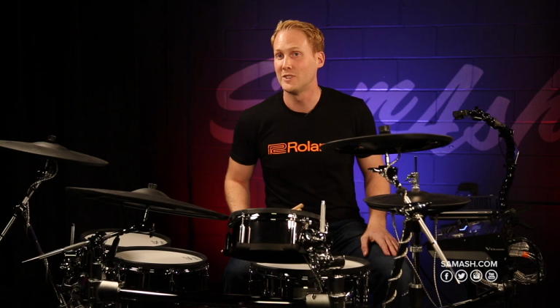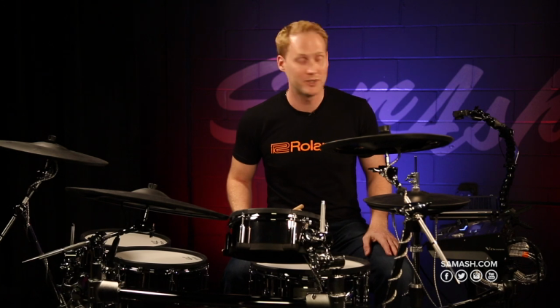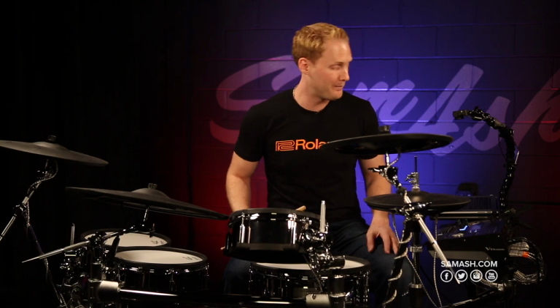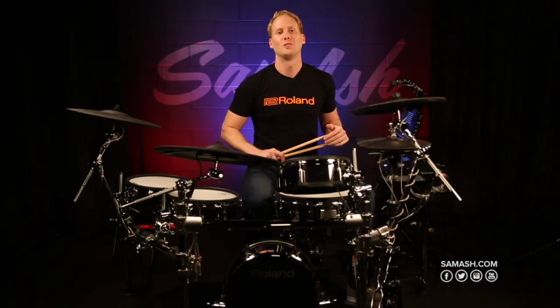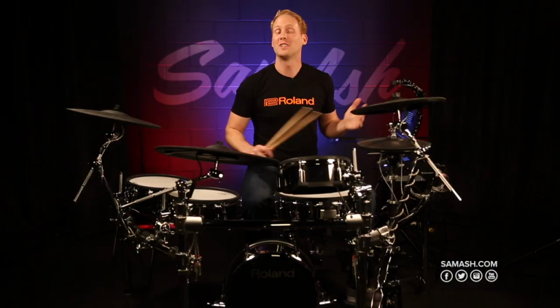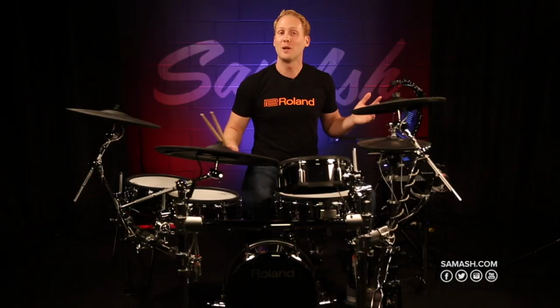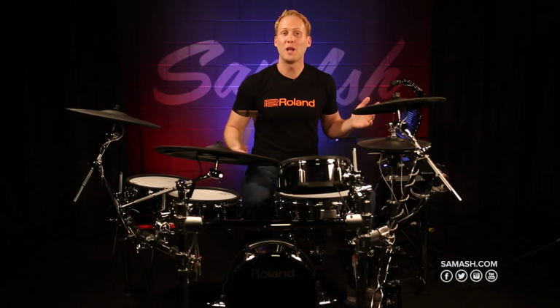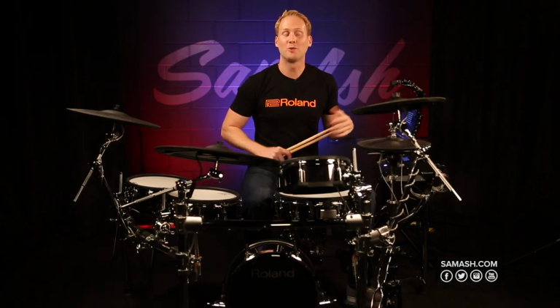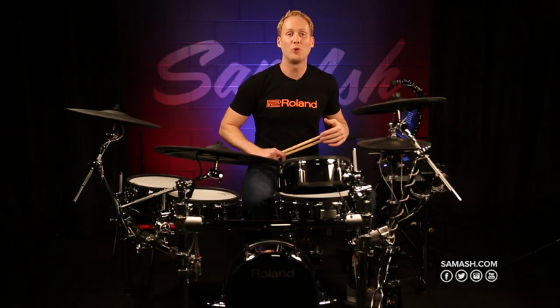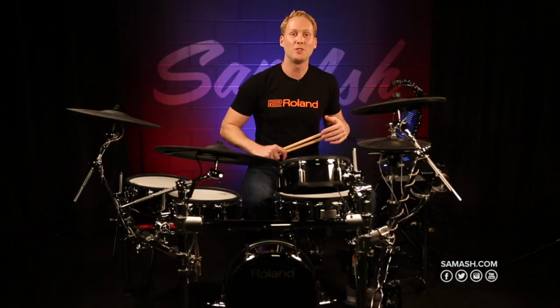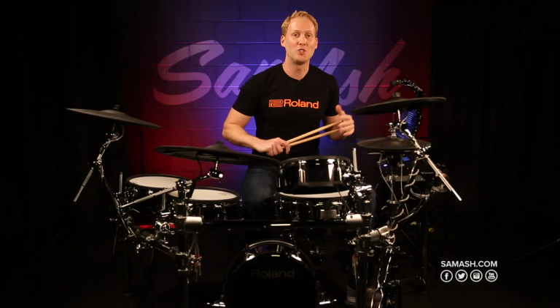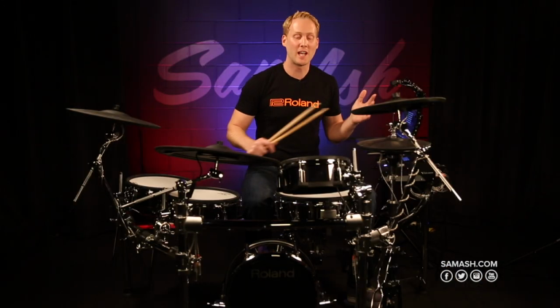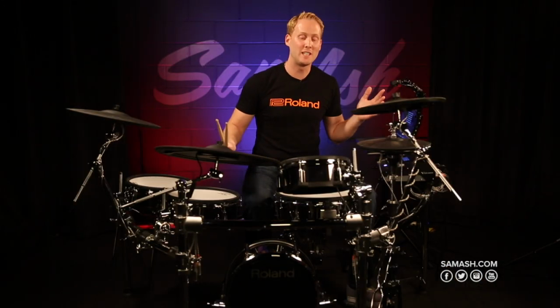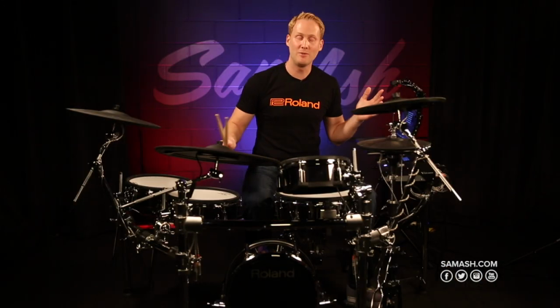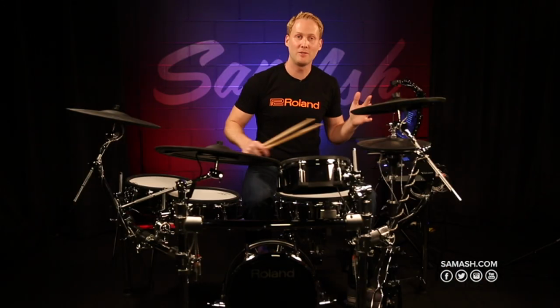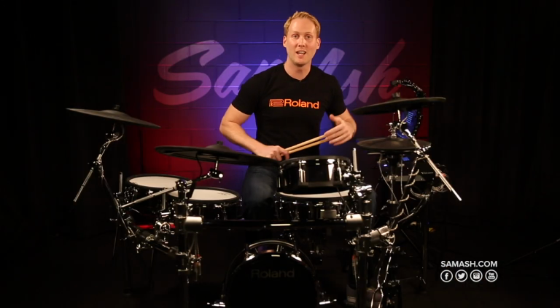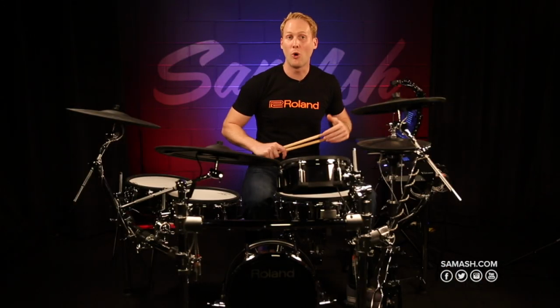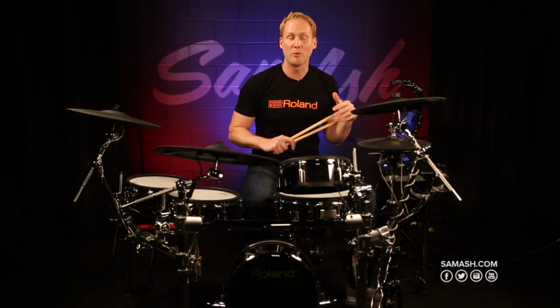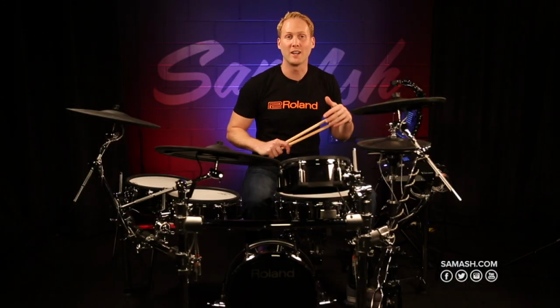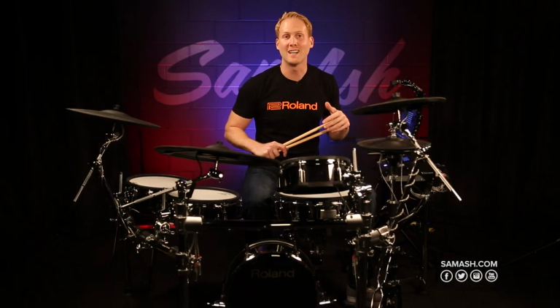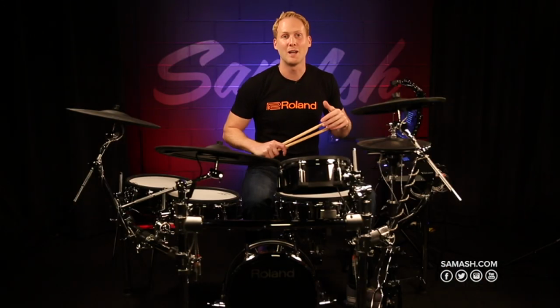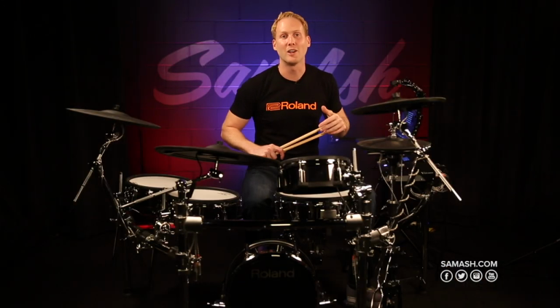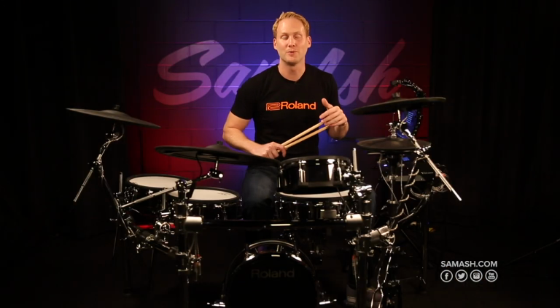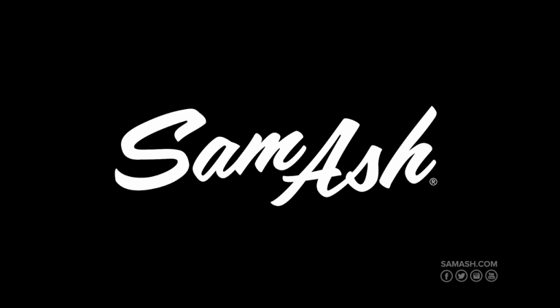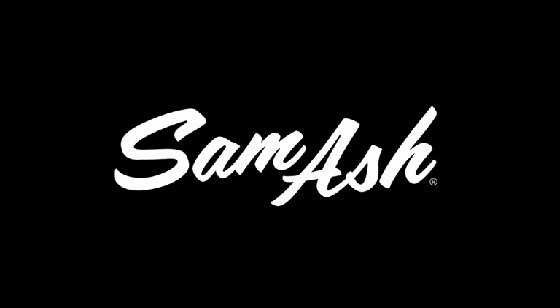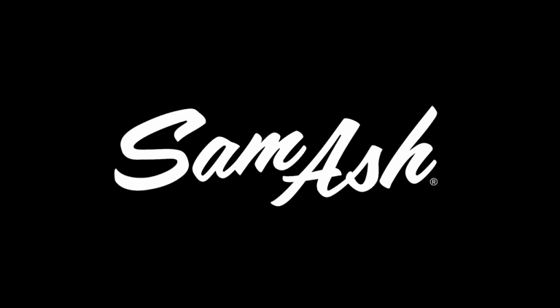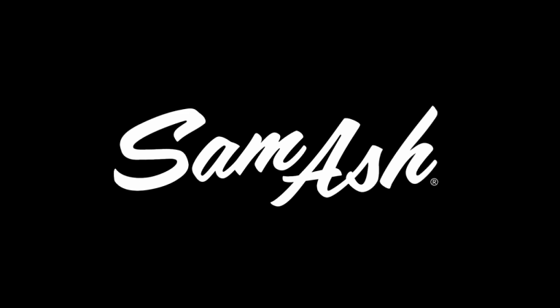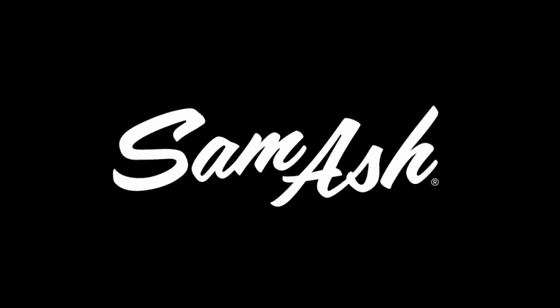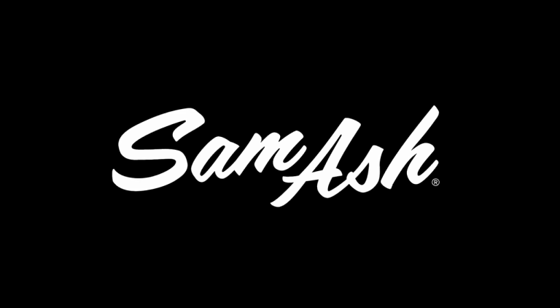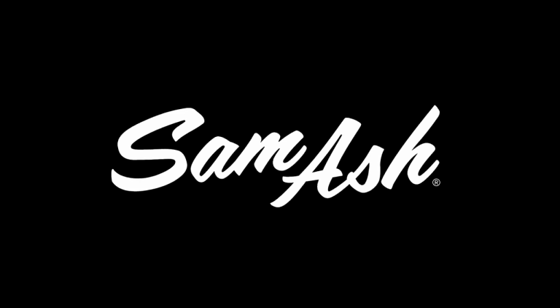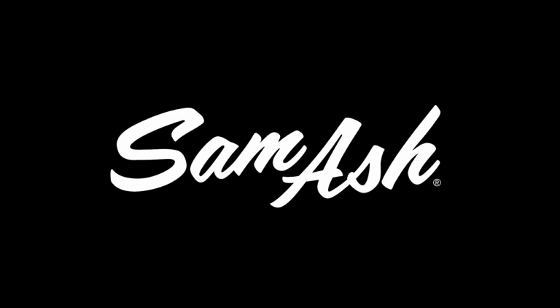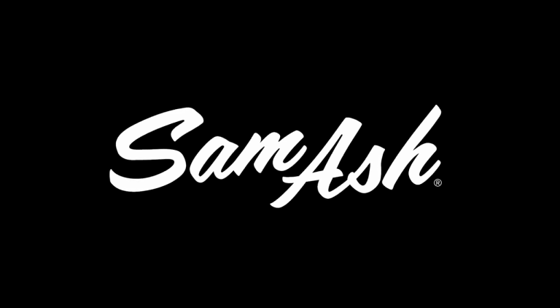Simple as that. I'm James from Roland — you can check out the TD50 and all of our products at Sam Ash. Thanks, guys.